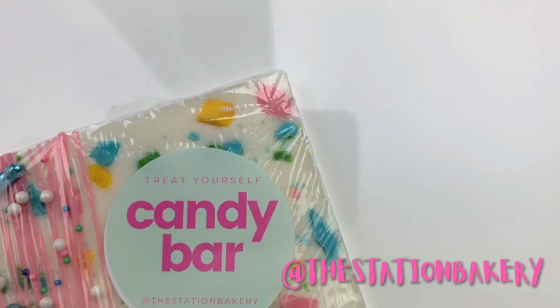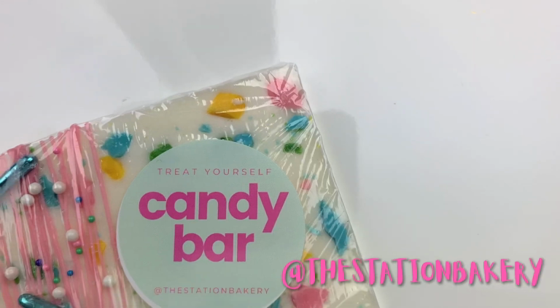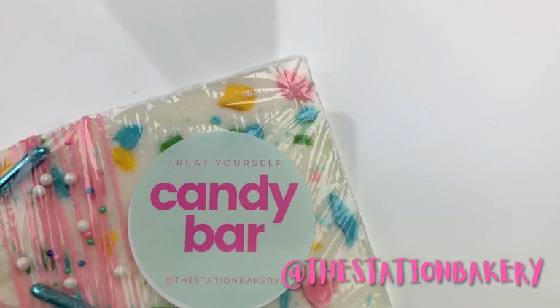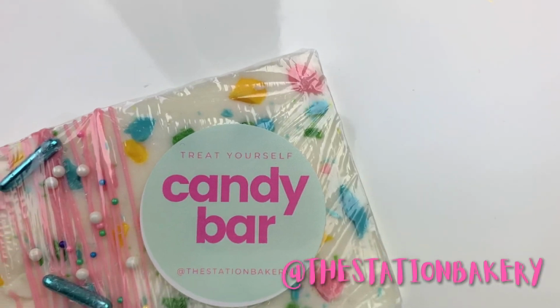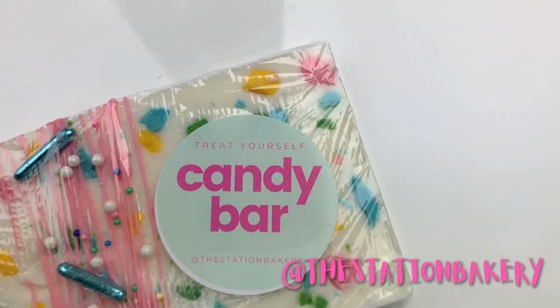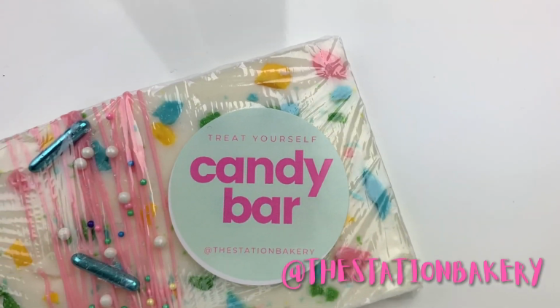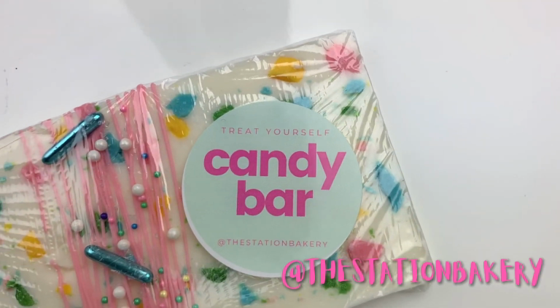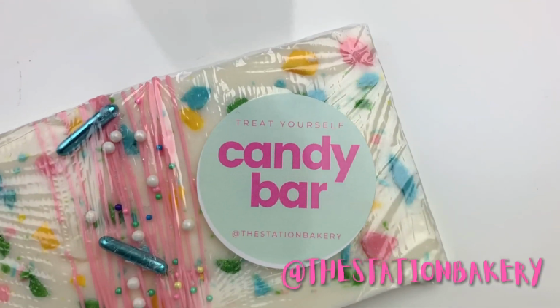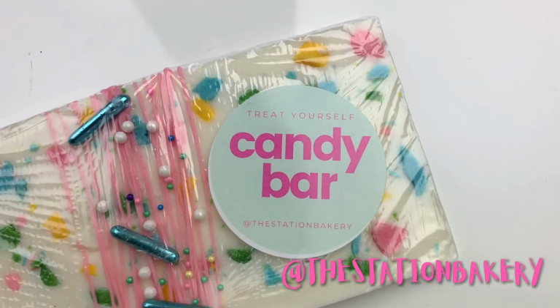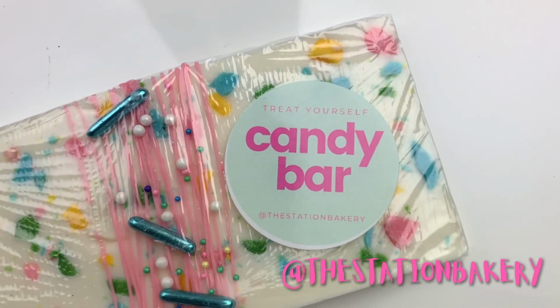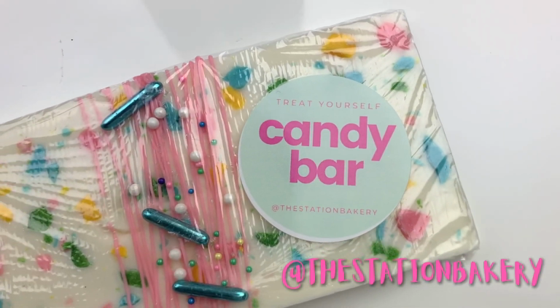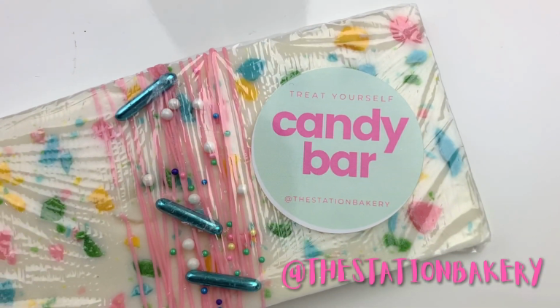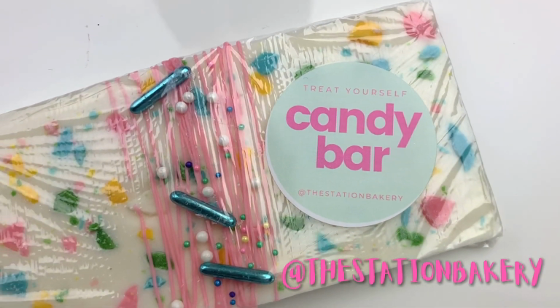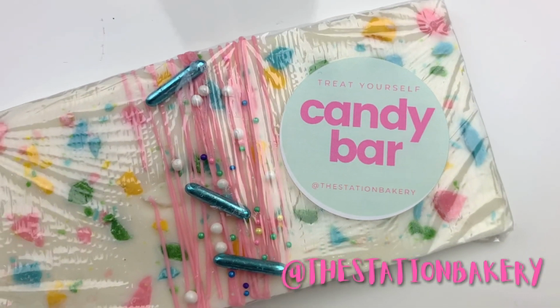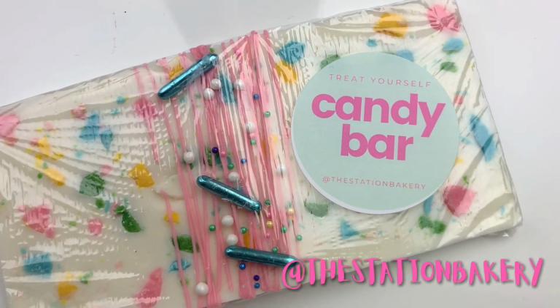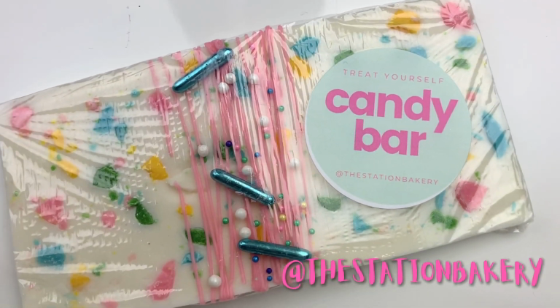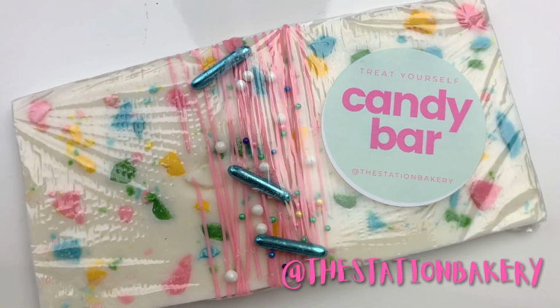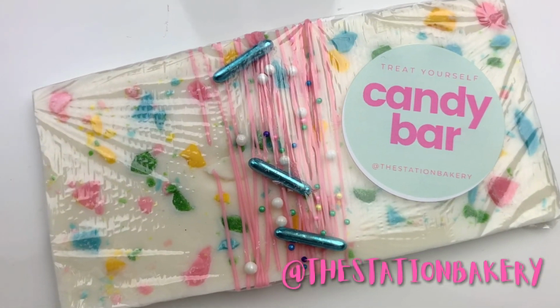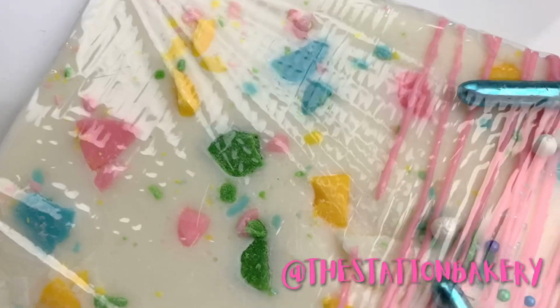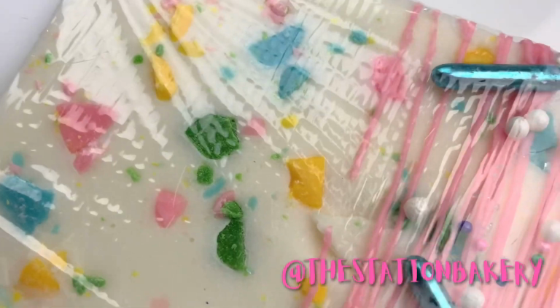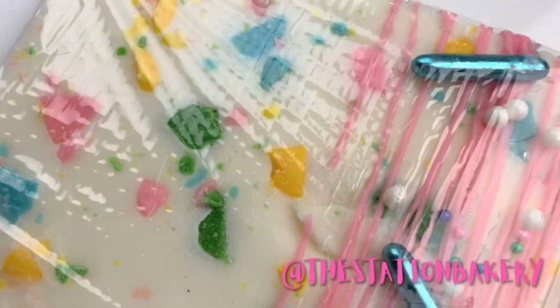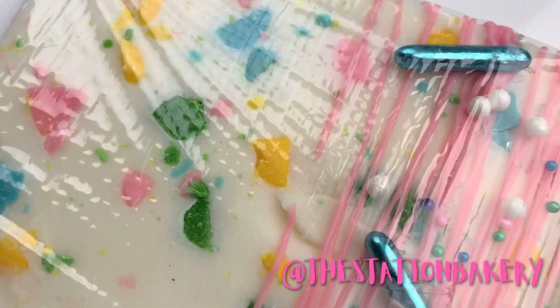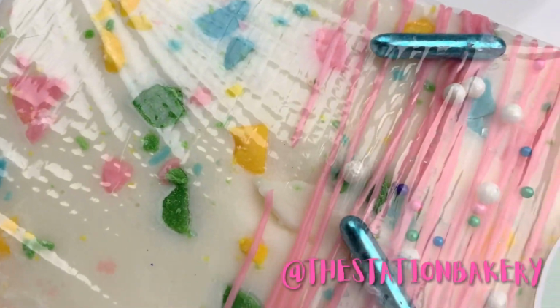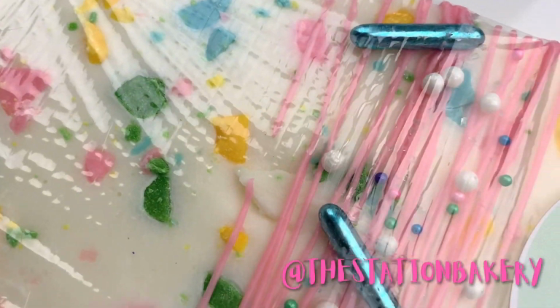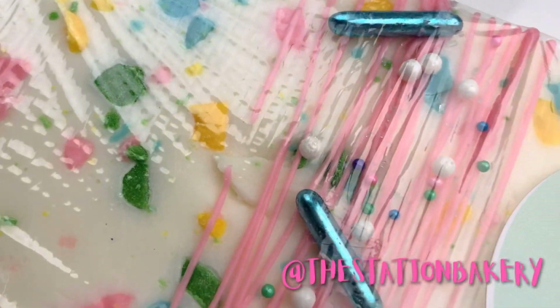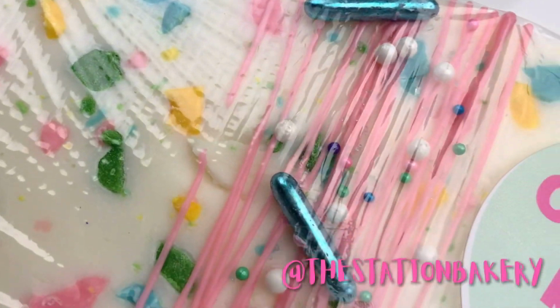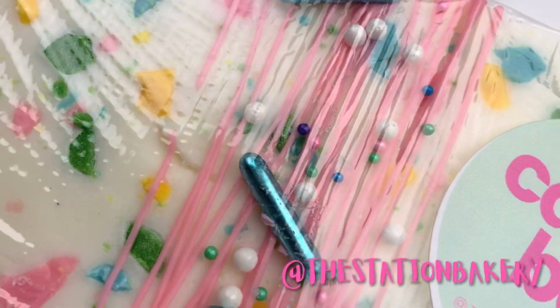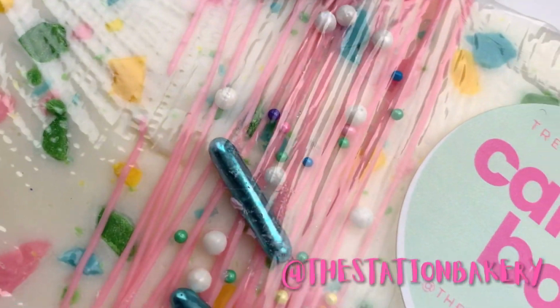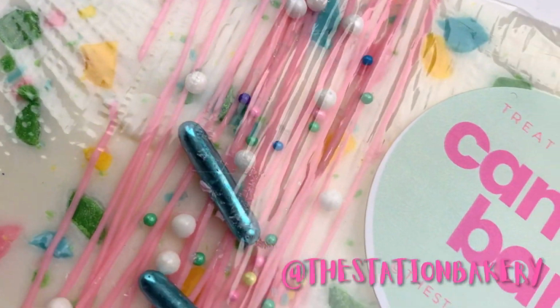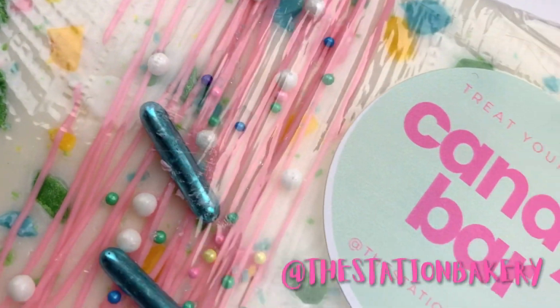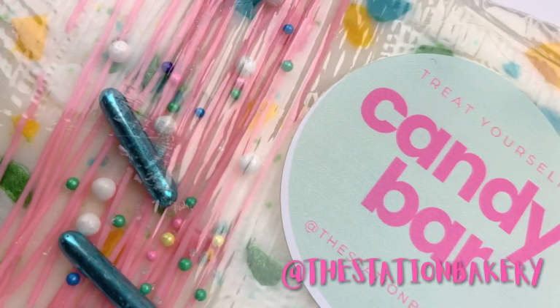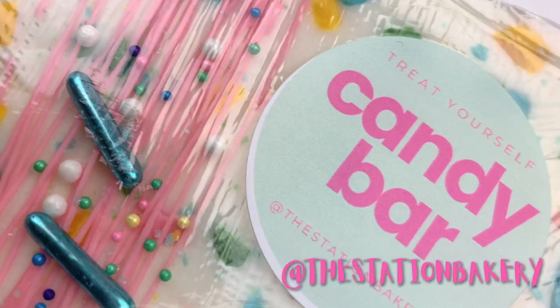What's up and welcome to the Station Bakery. Today we're going to be making these cute fun candy bars.